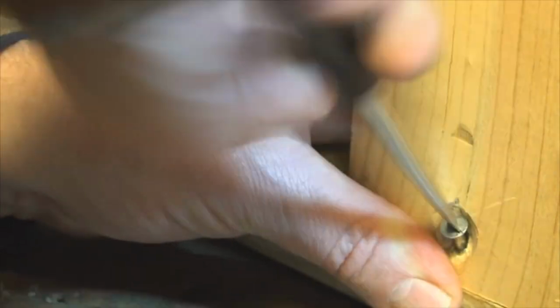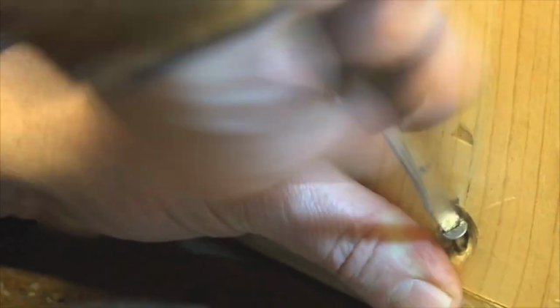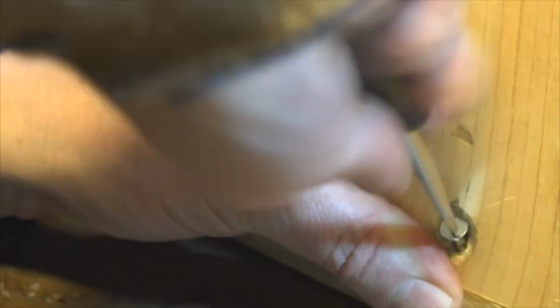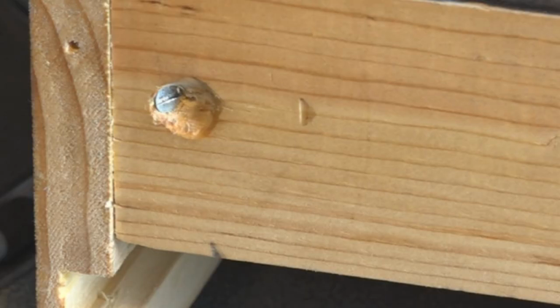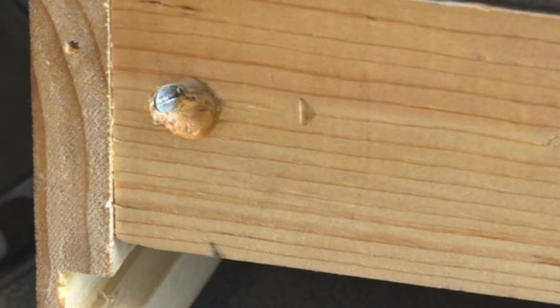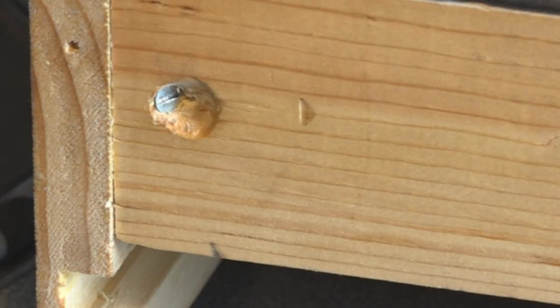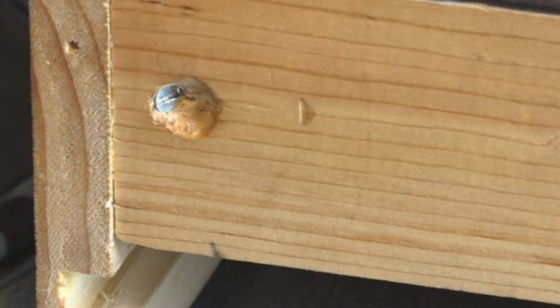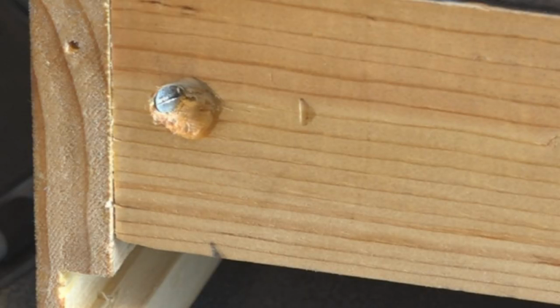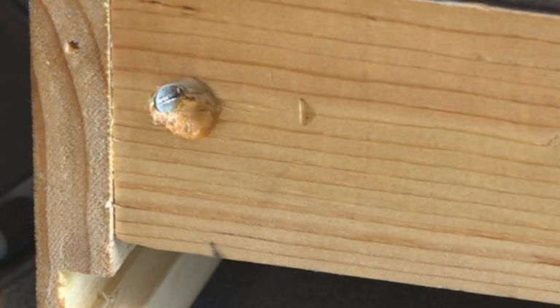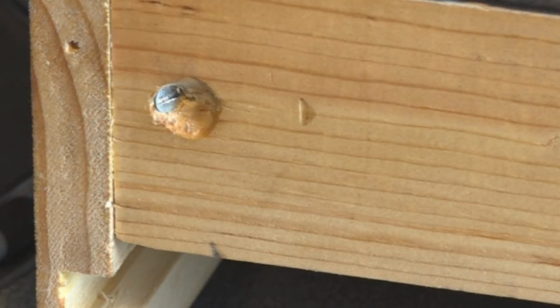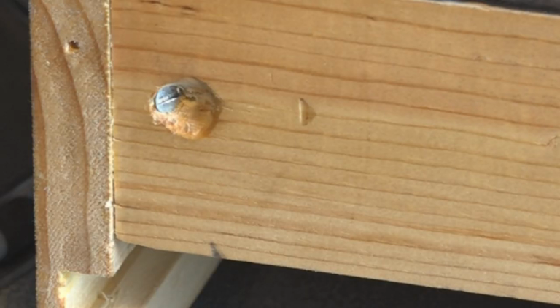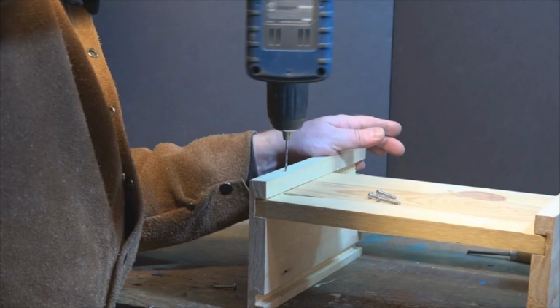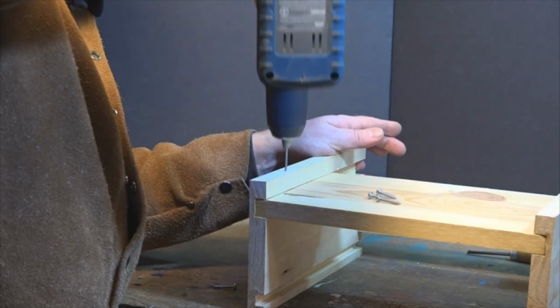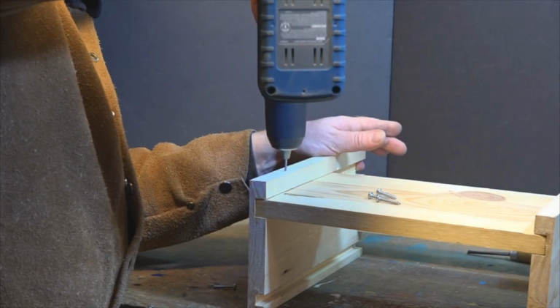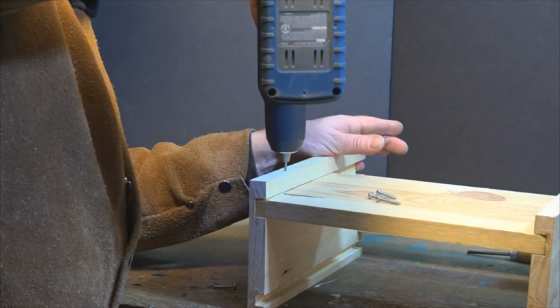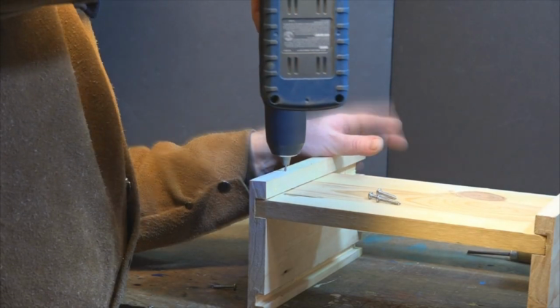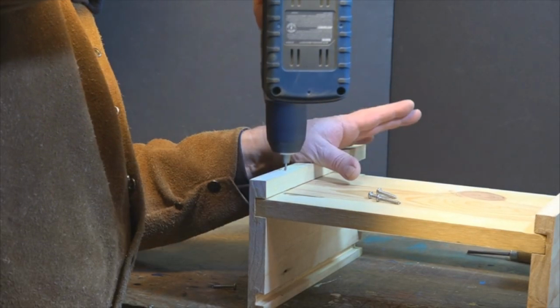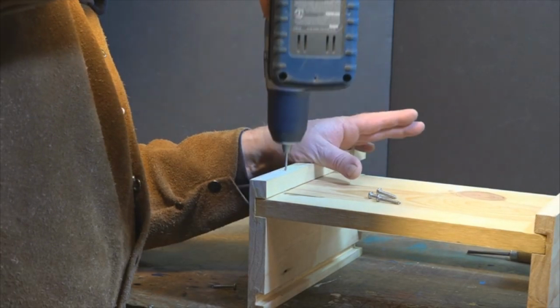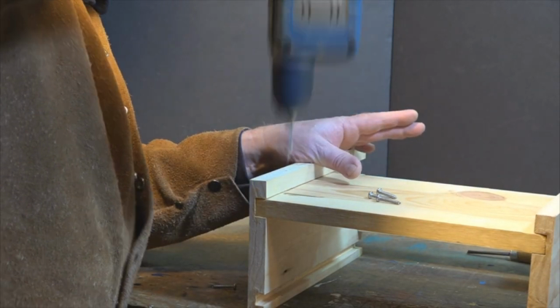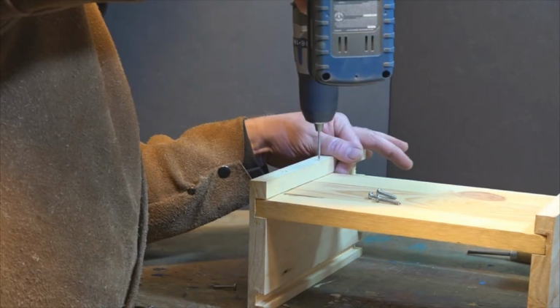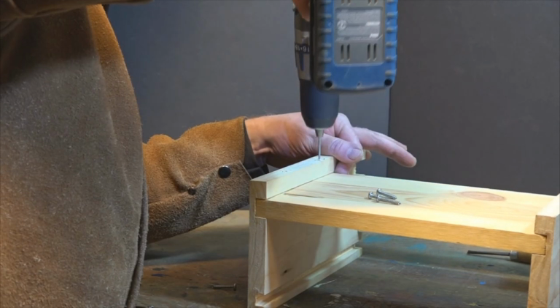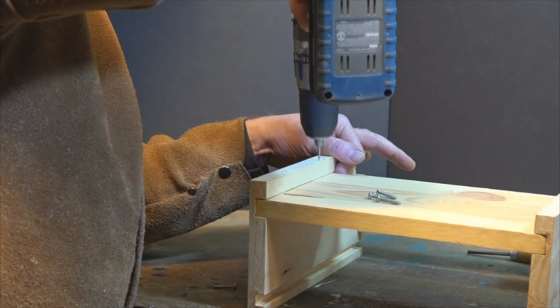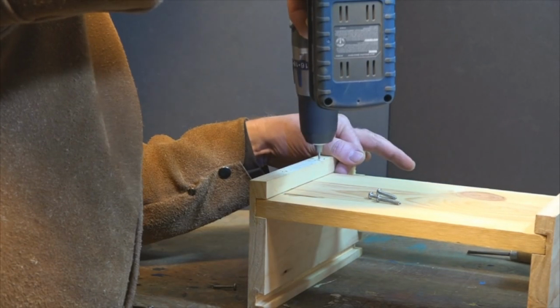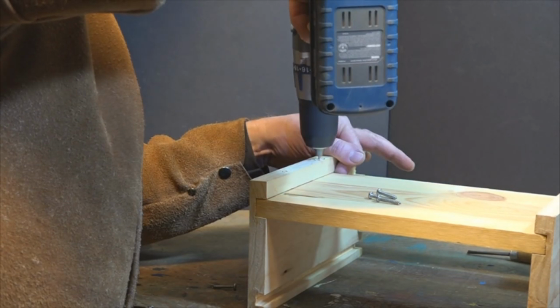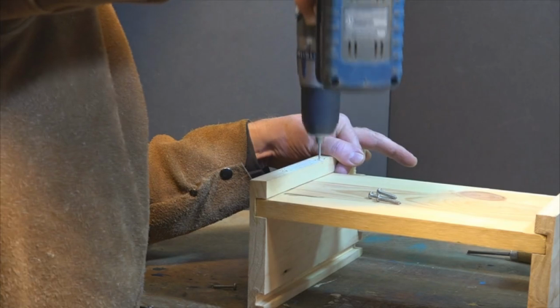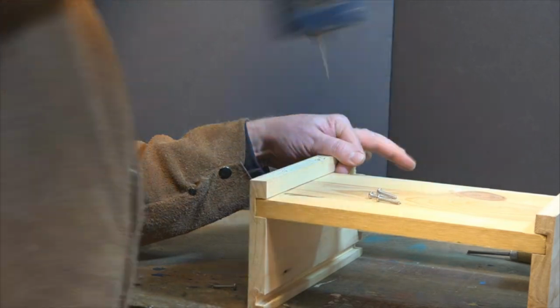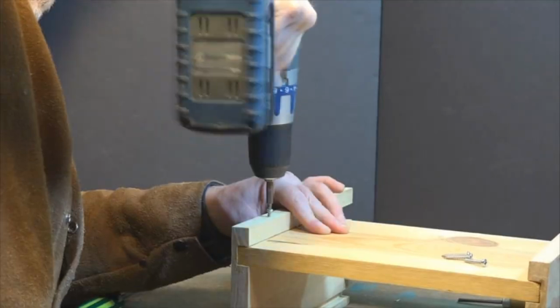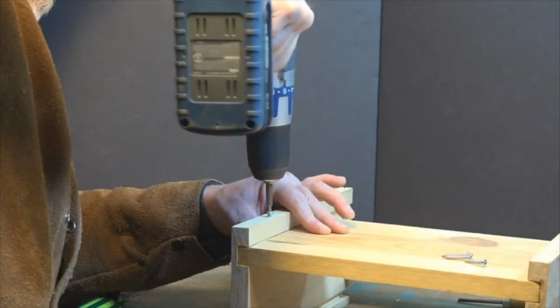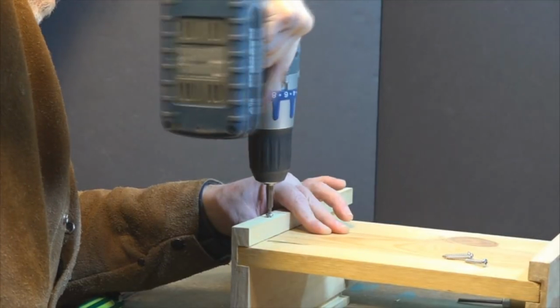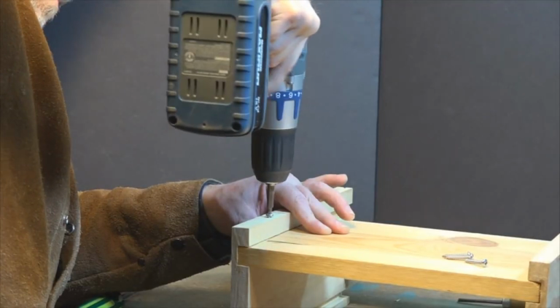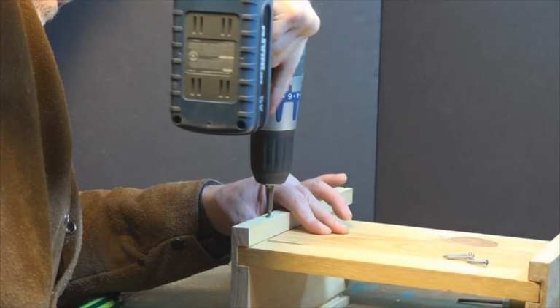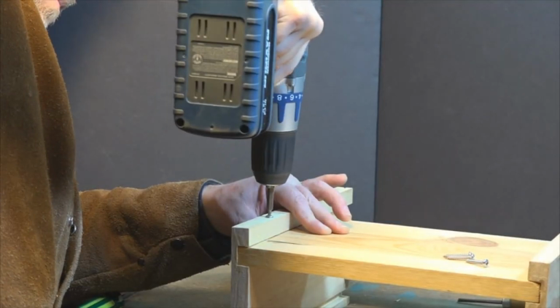Once I got my countersunk screws in the back, I eyeballed a couple of reinforcing screws down each side.